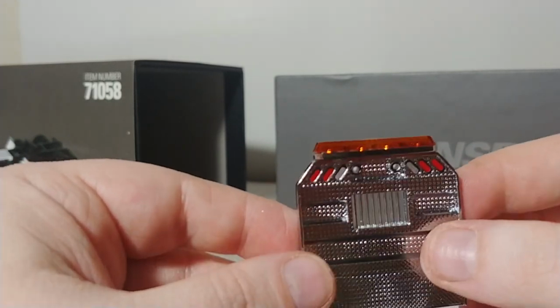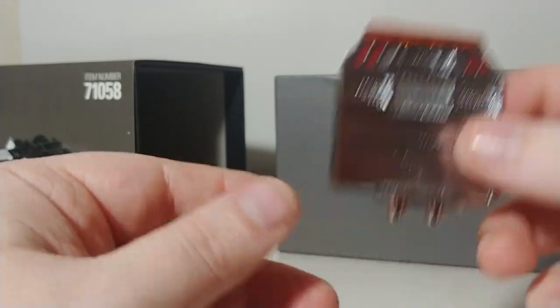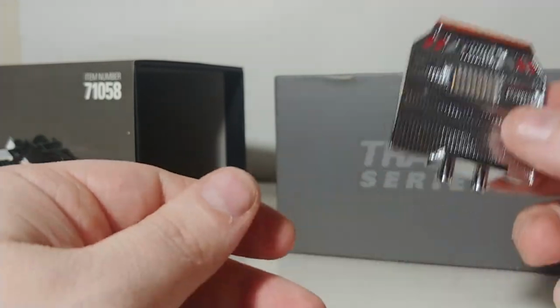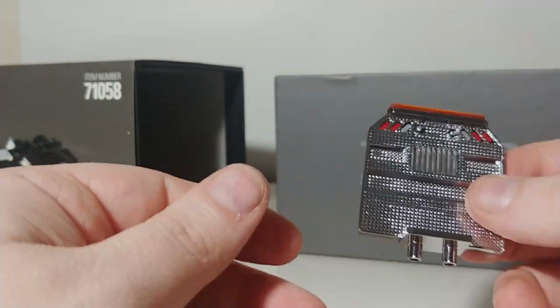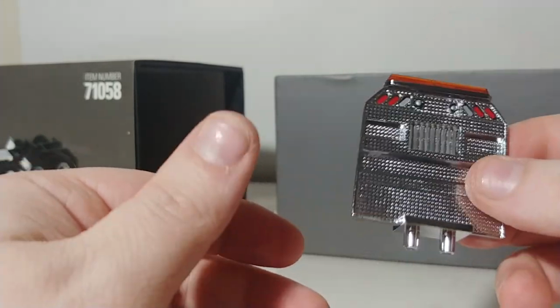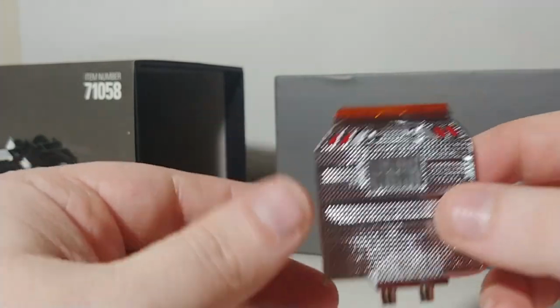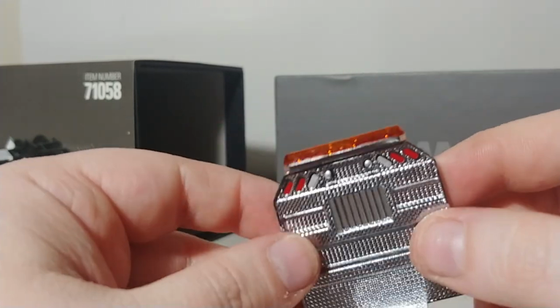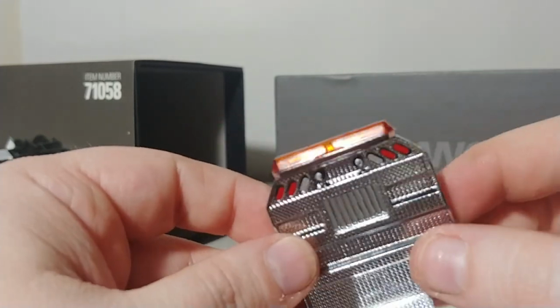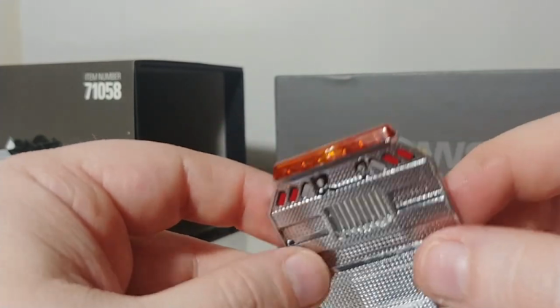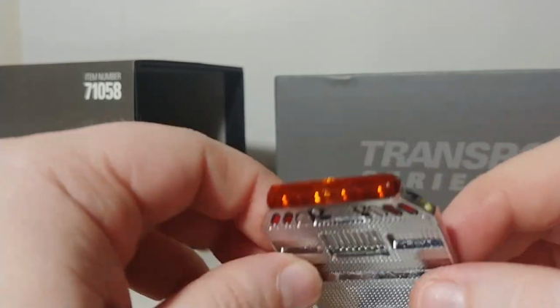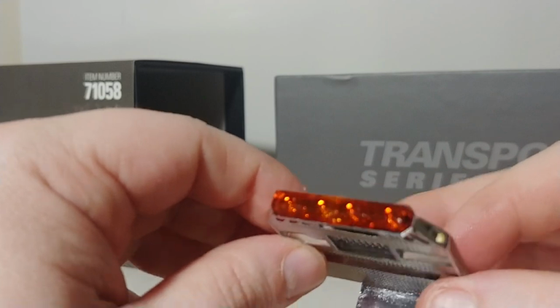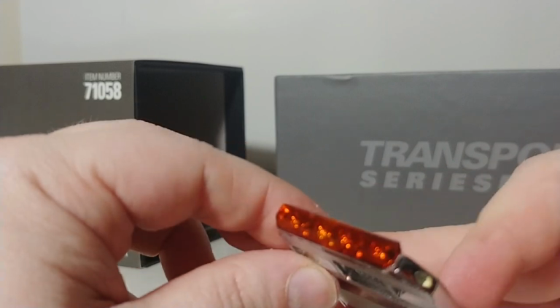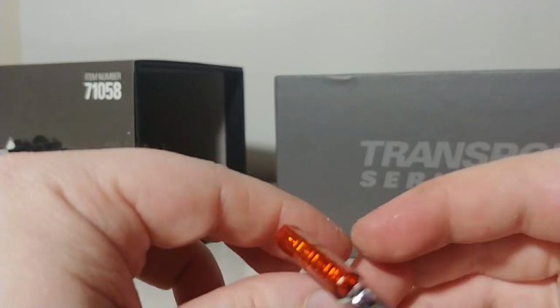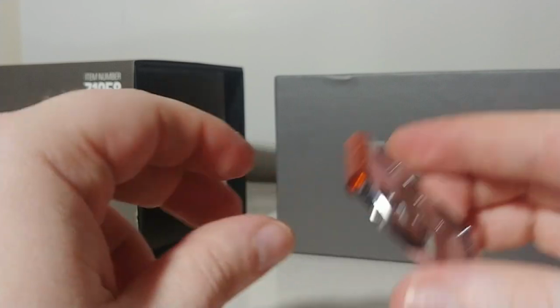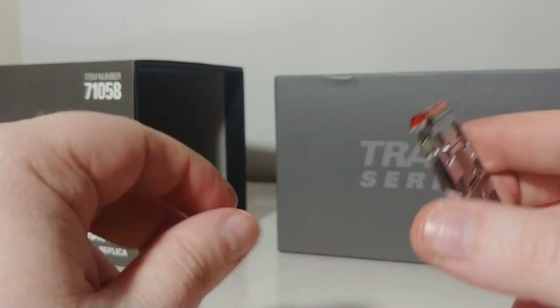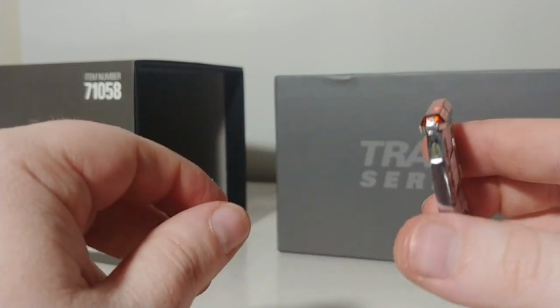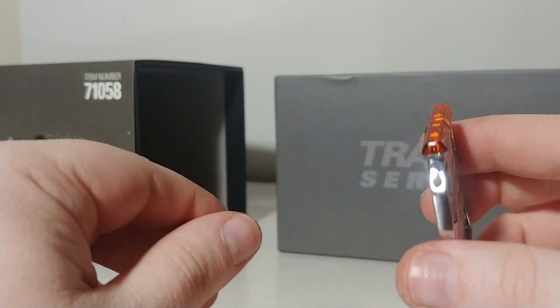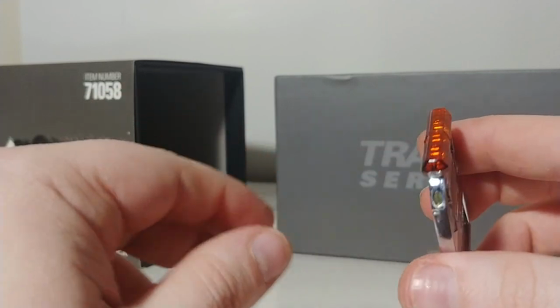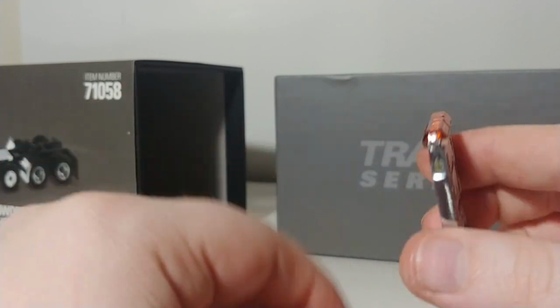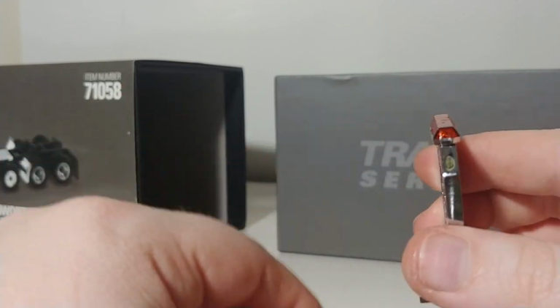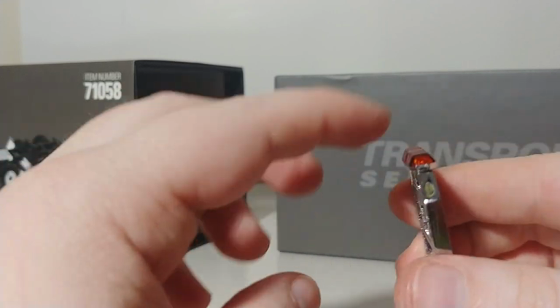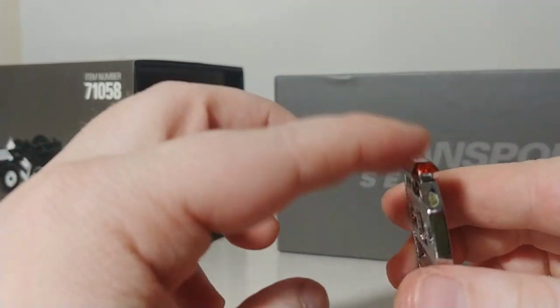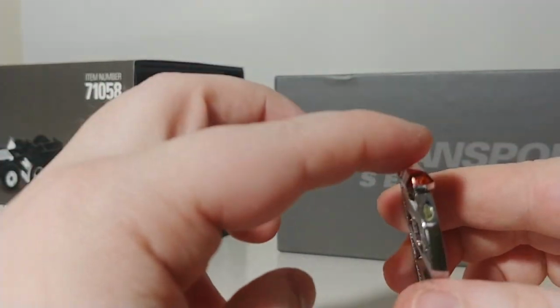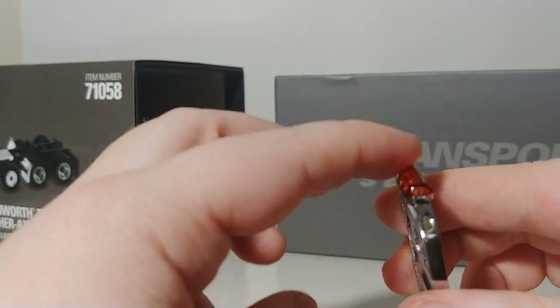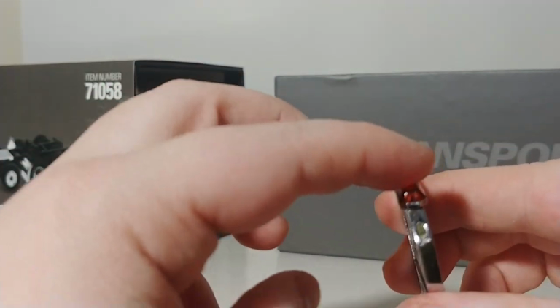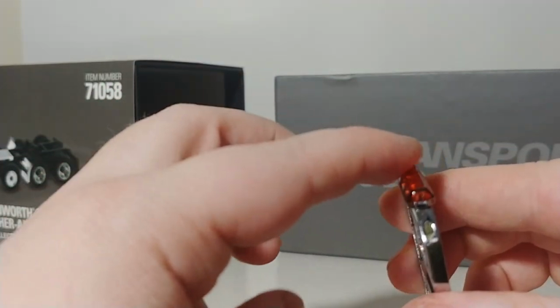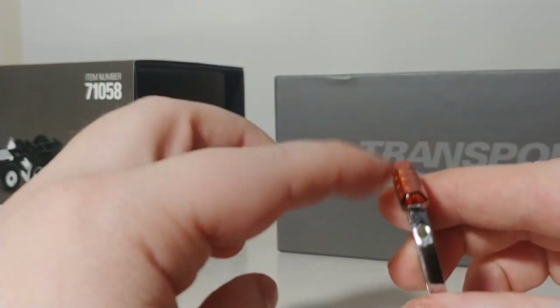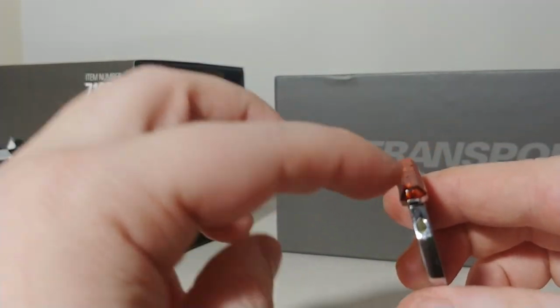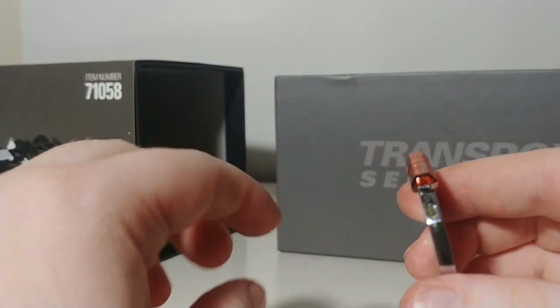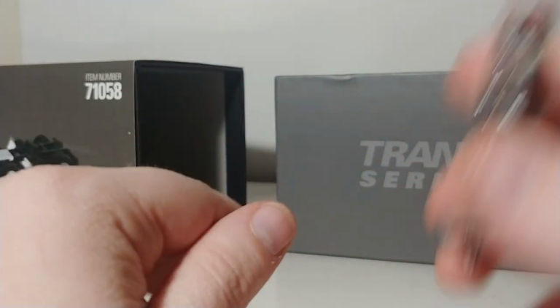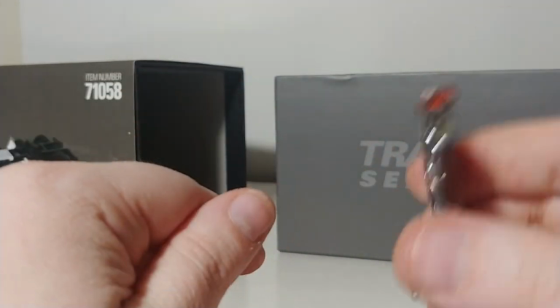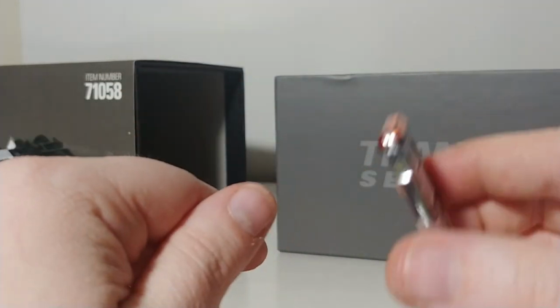Wouldn't it be cool if we got to the point where they could actually put some LEDs in this and made it functional?